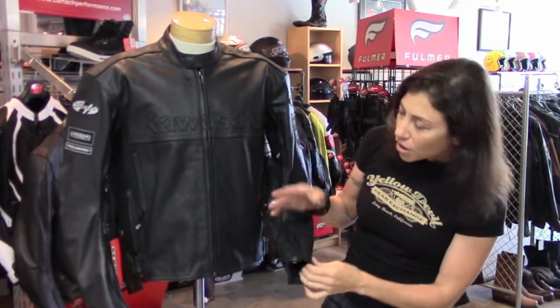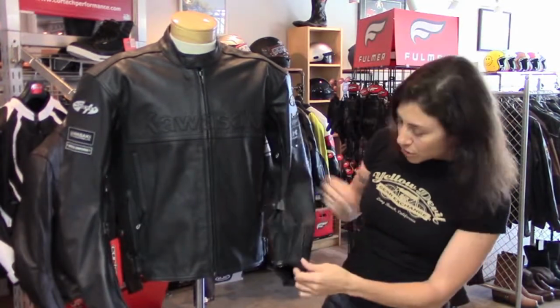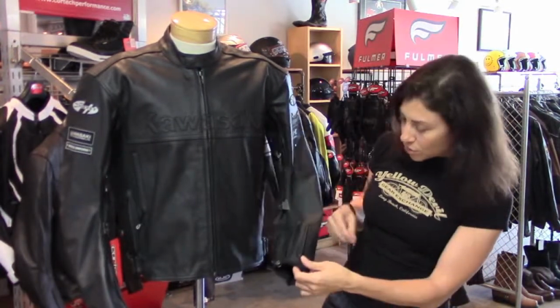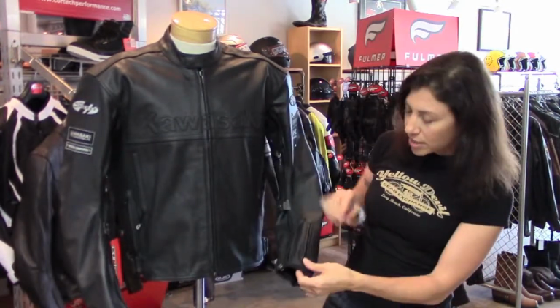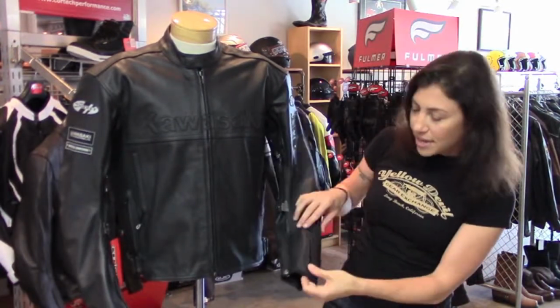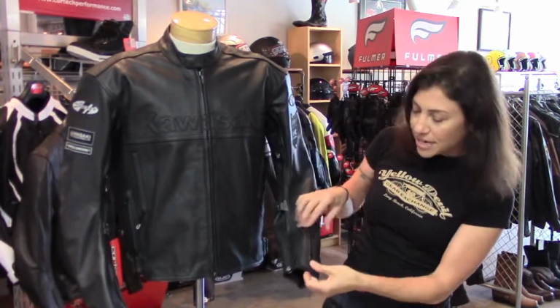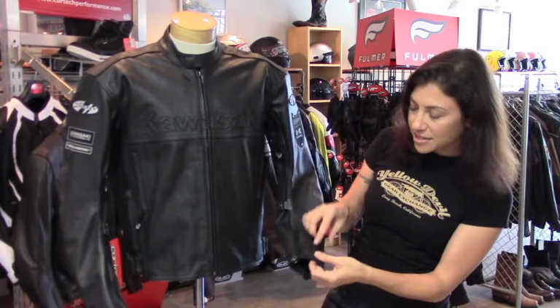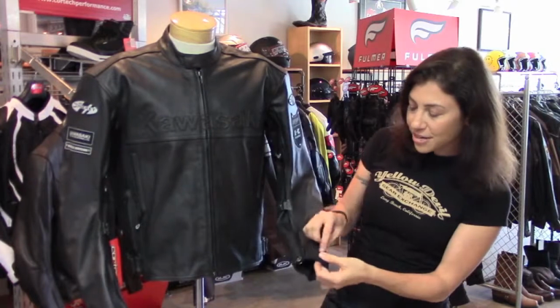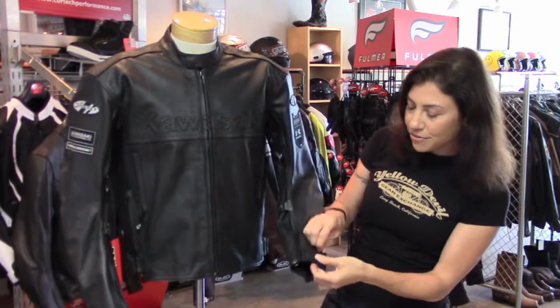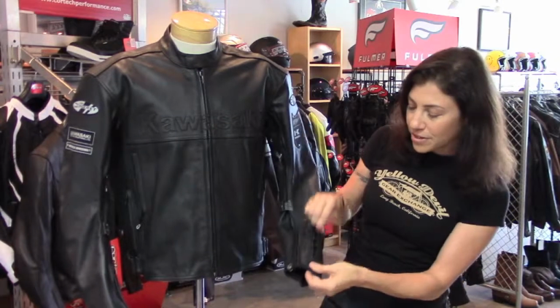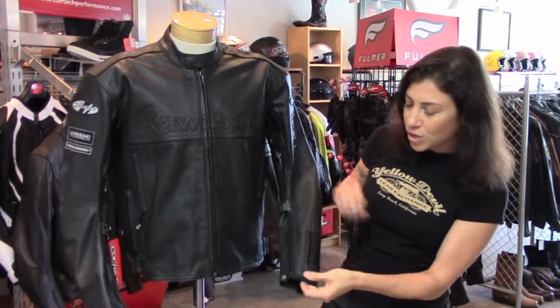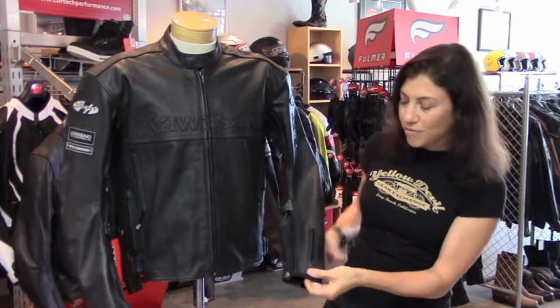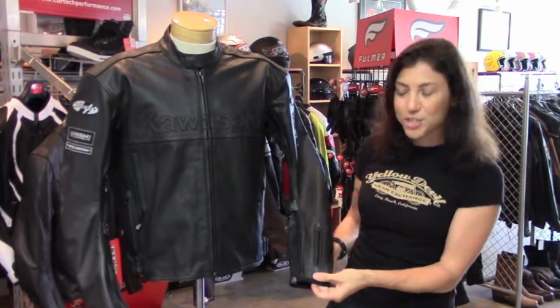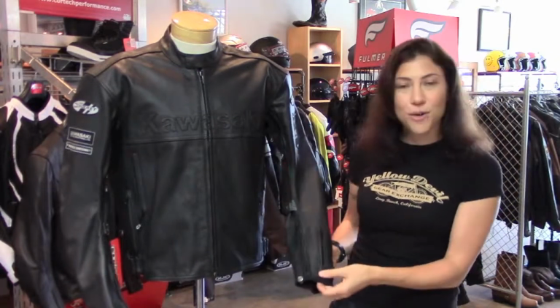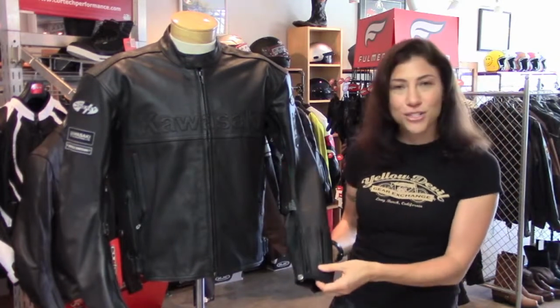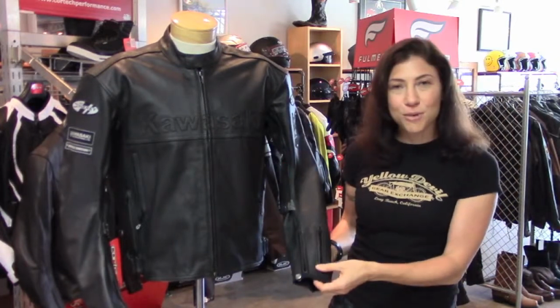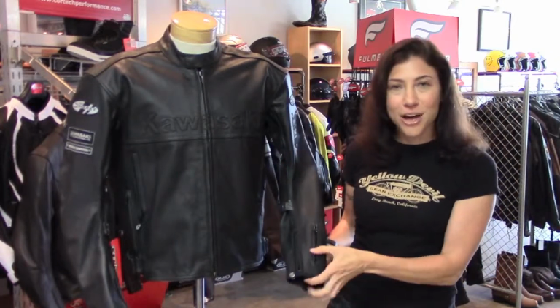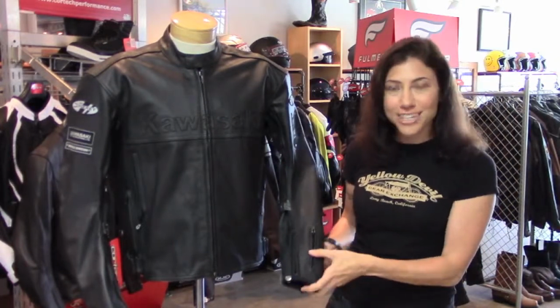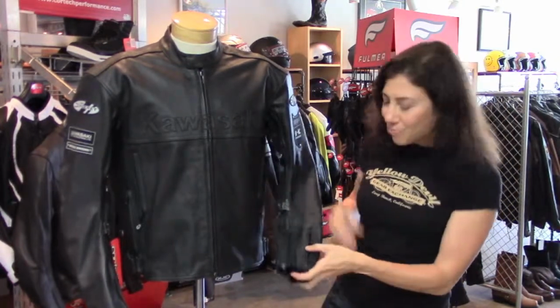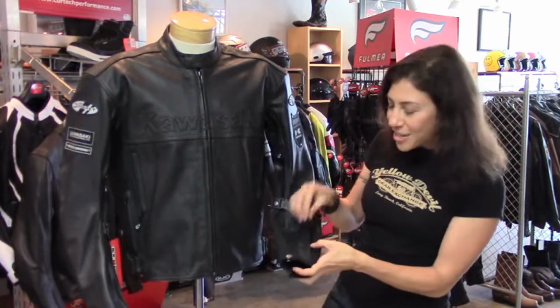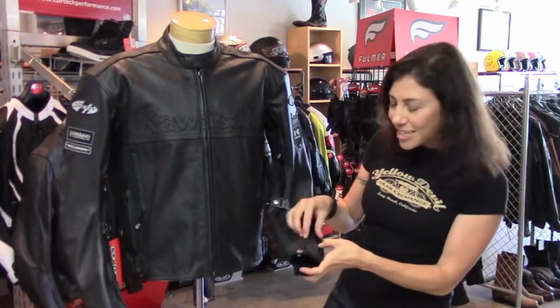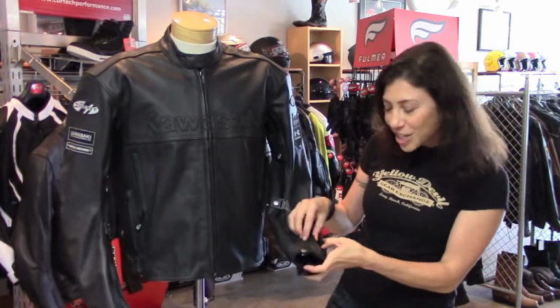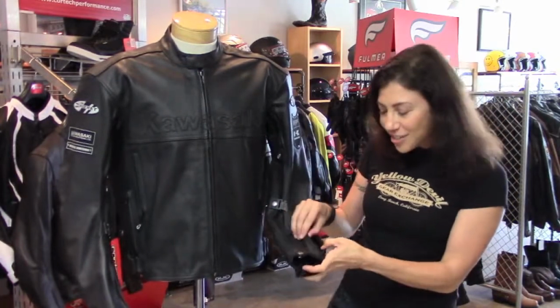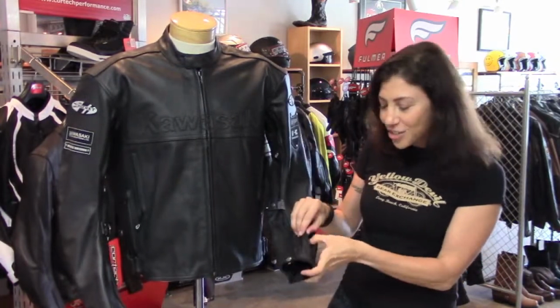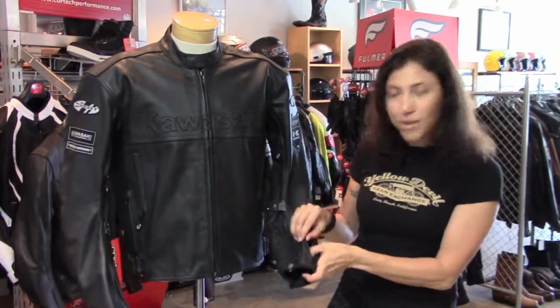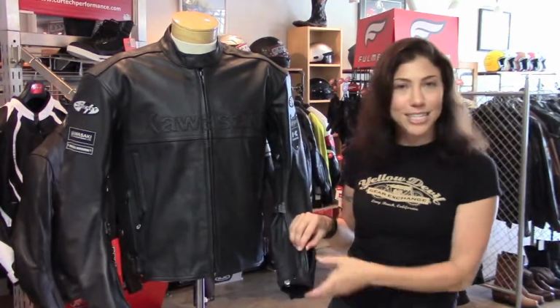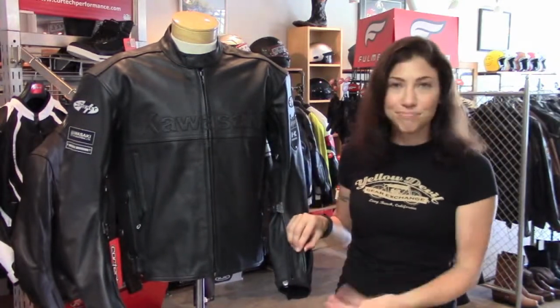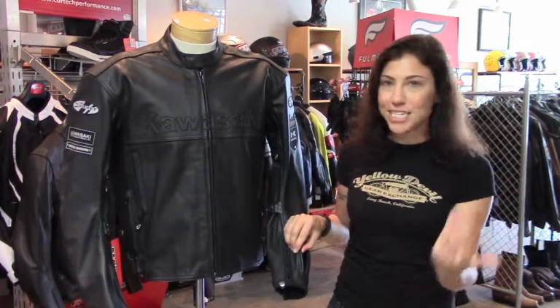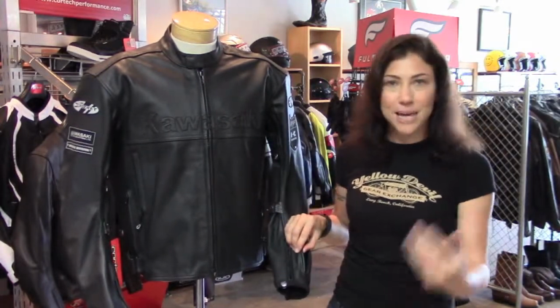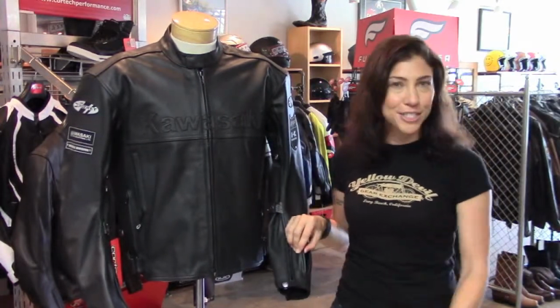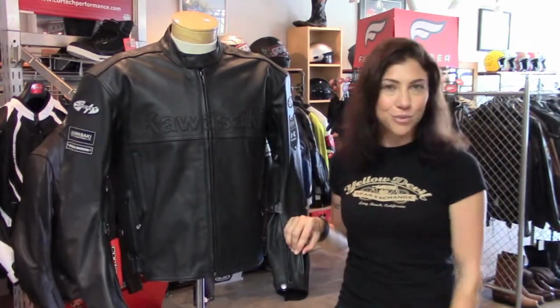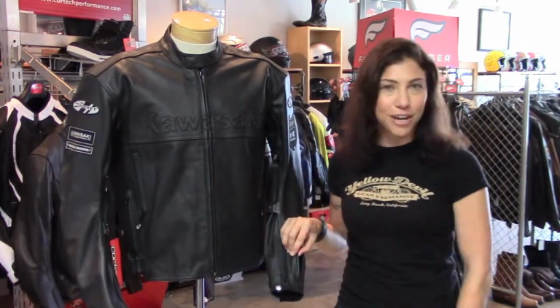Also on the left hand sleeve, there's a small zippered pocket for things like change, money, an easy pass — whatever you need.